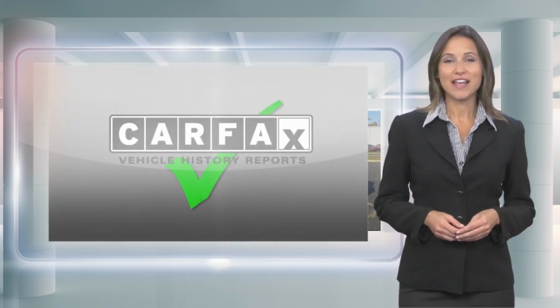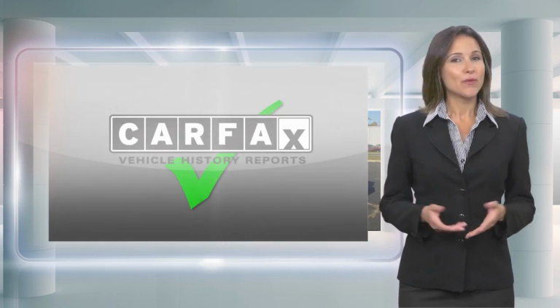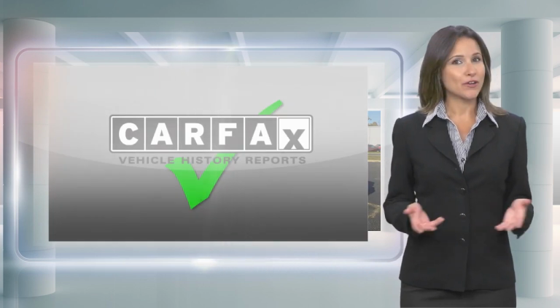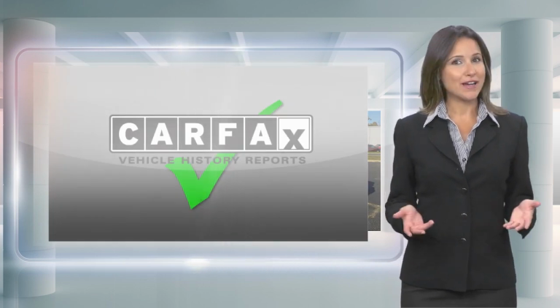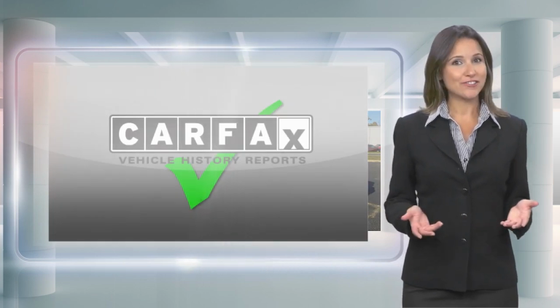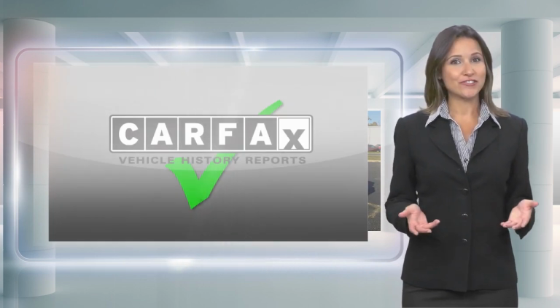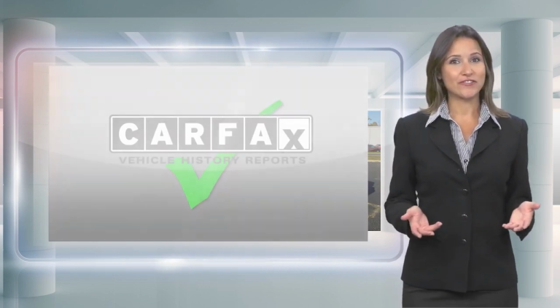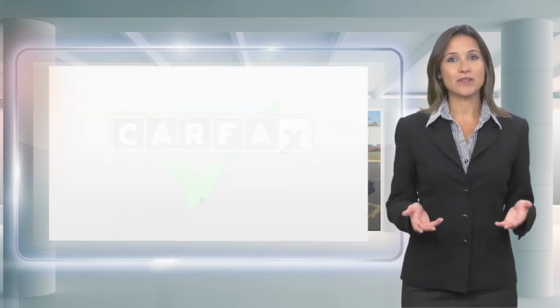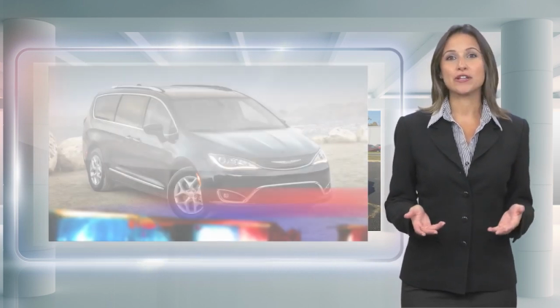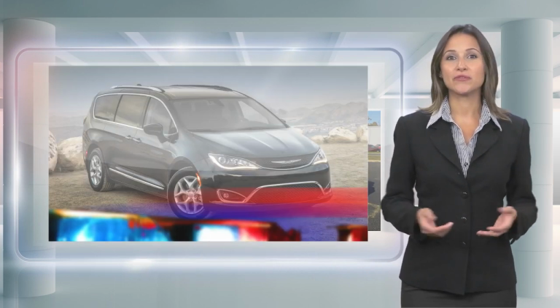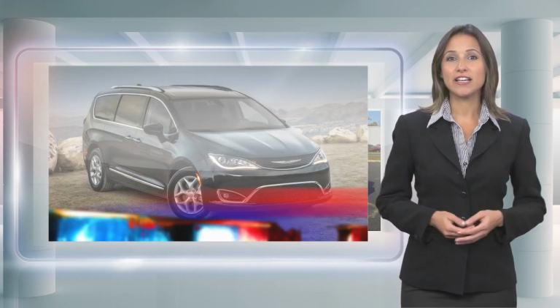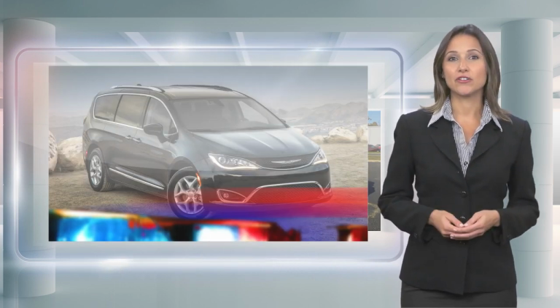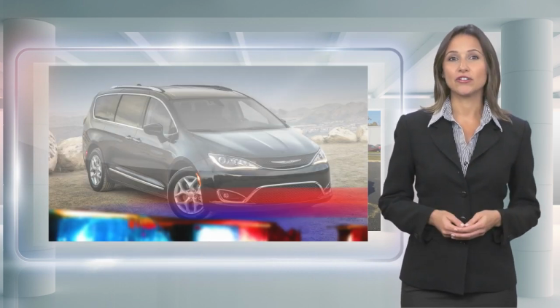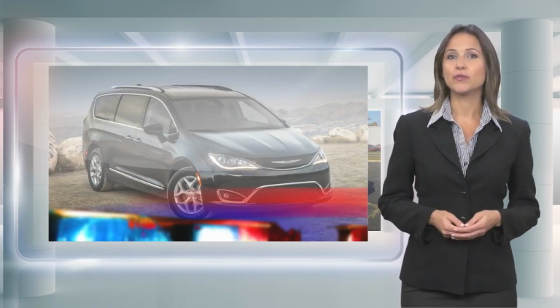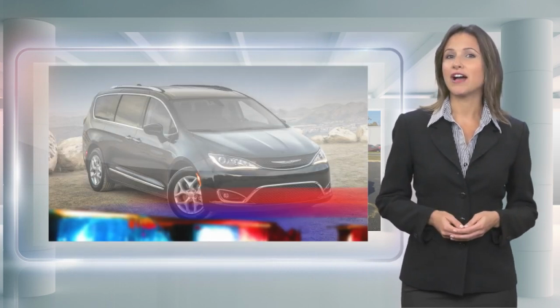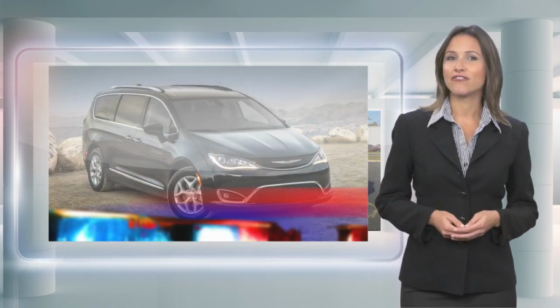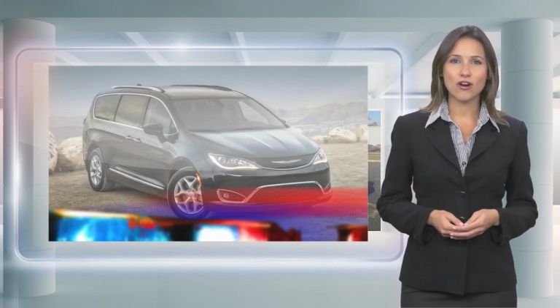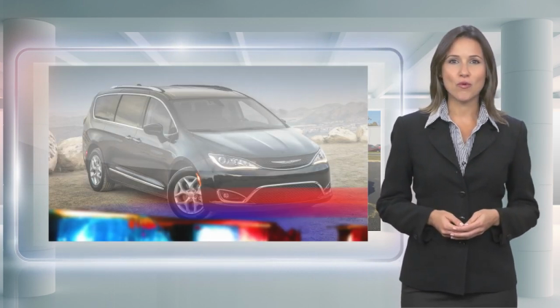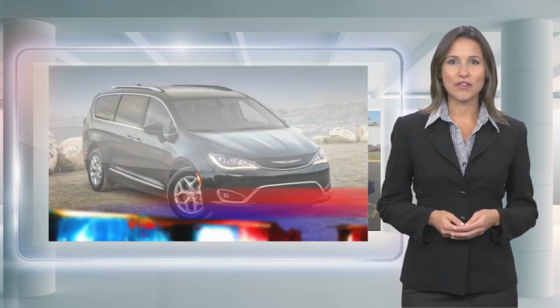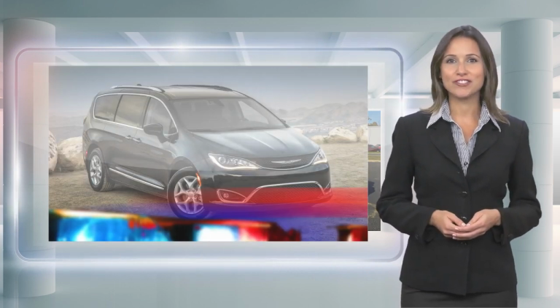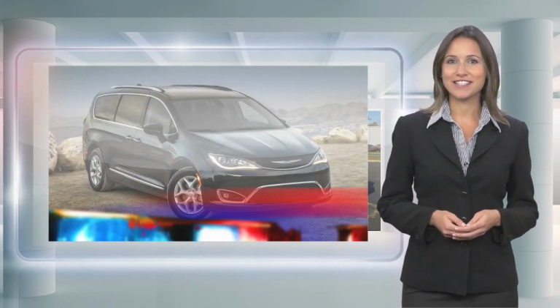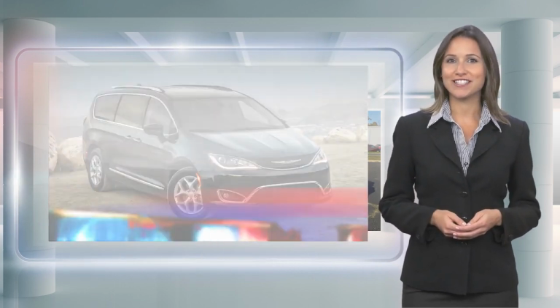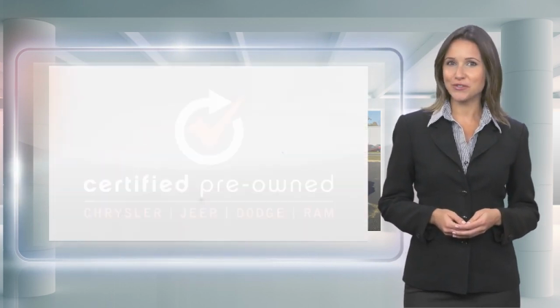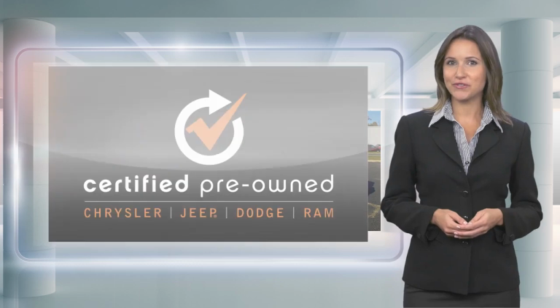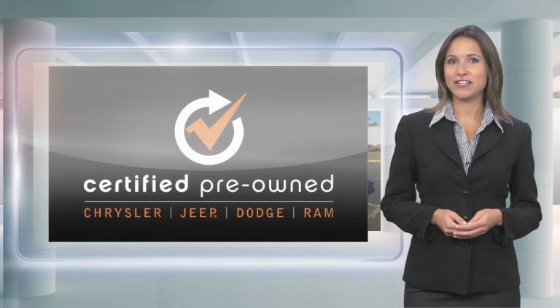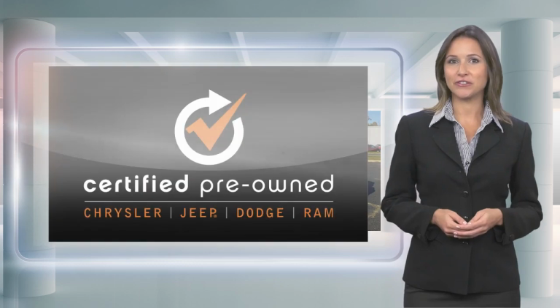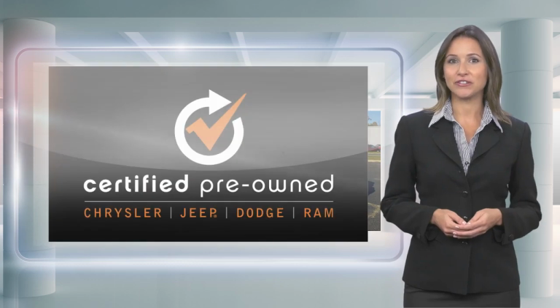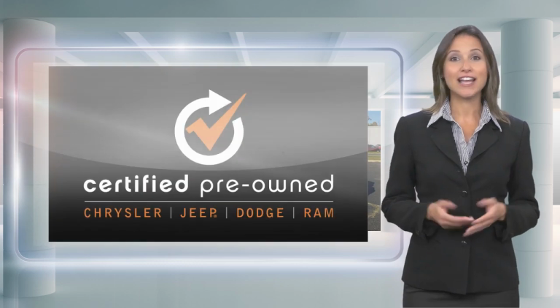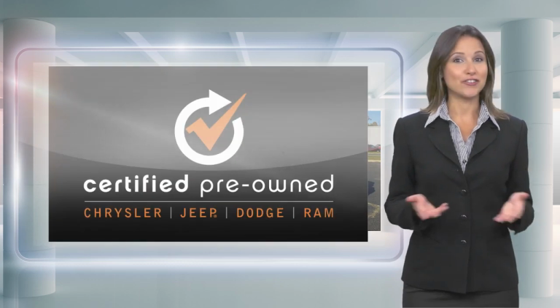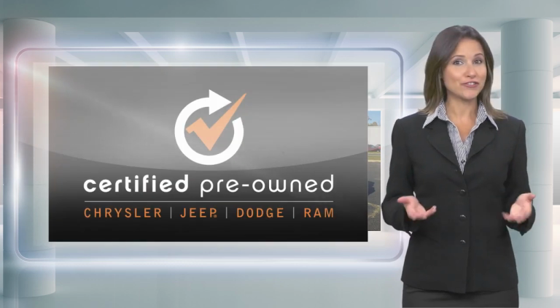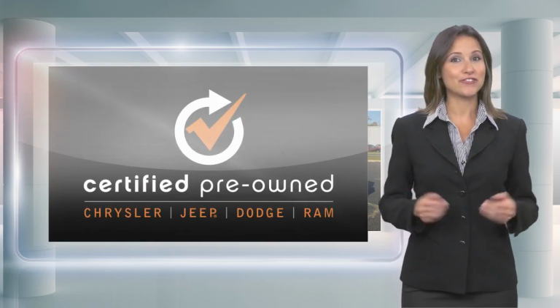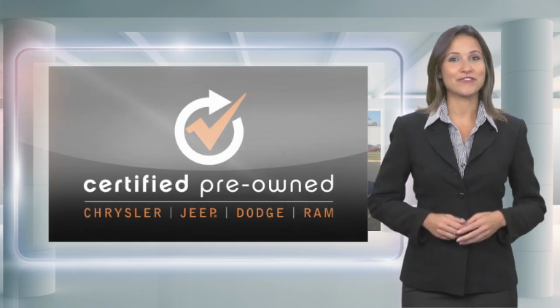With a Chrysler certified pre-owned vehicle, you have far more than just a used vehicle. You're certified.